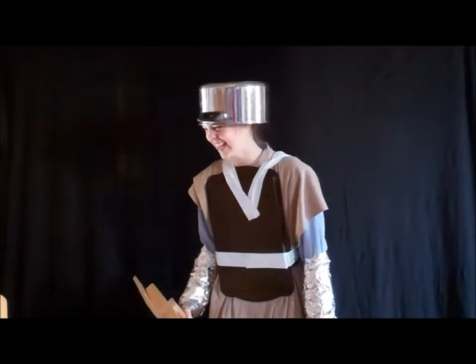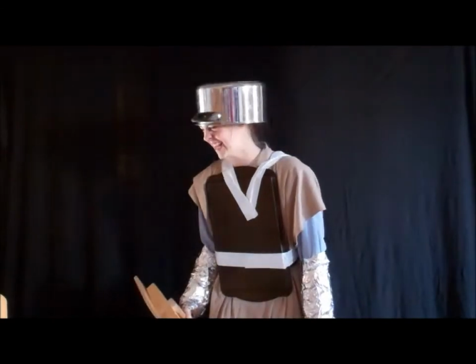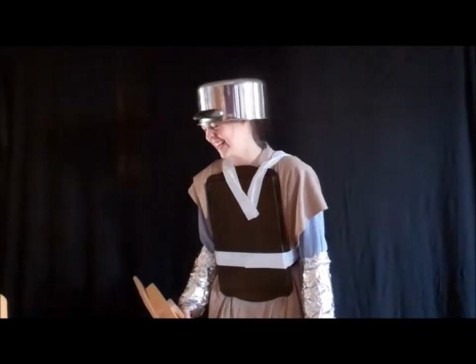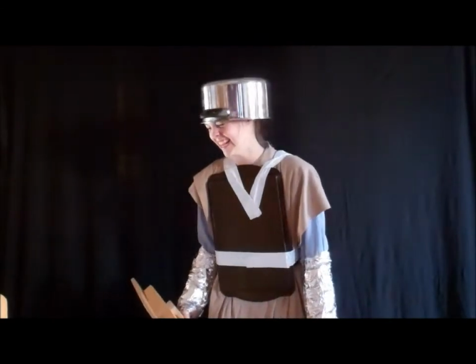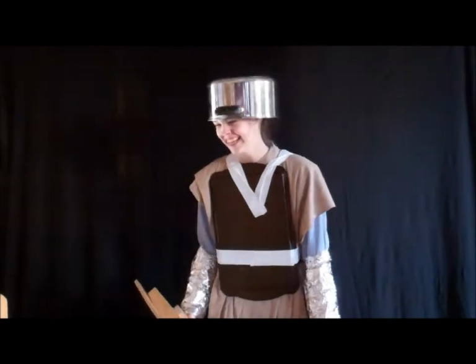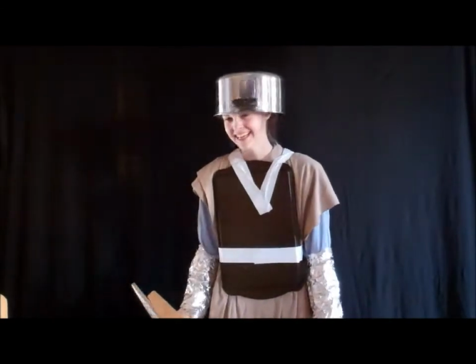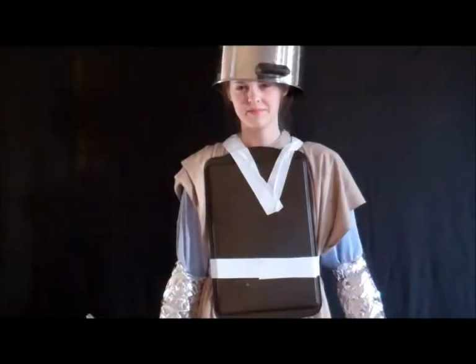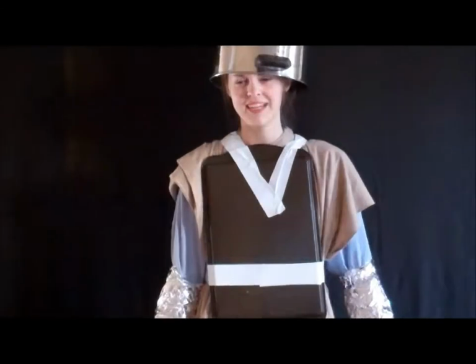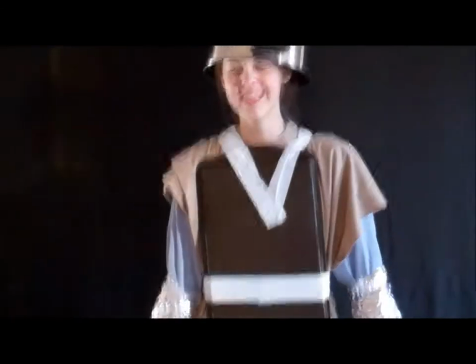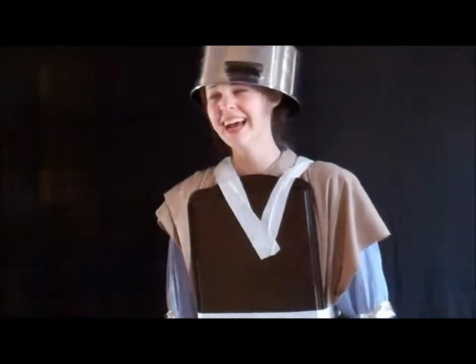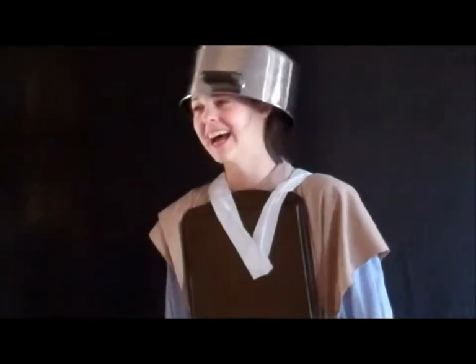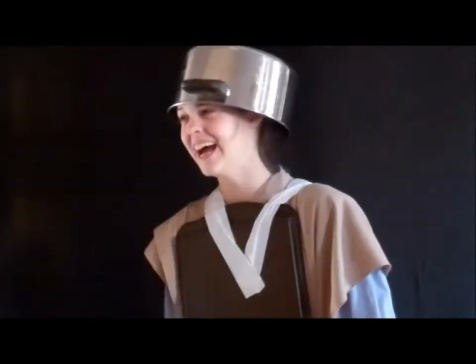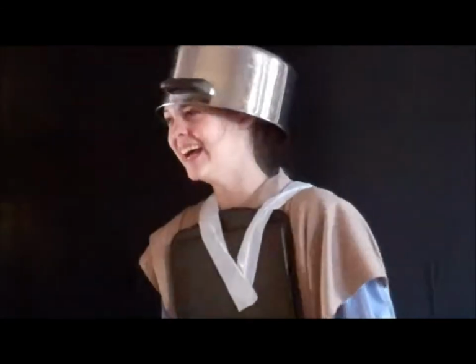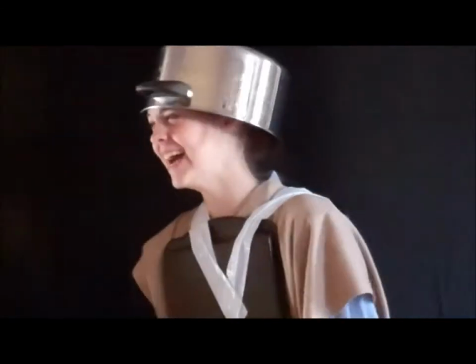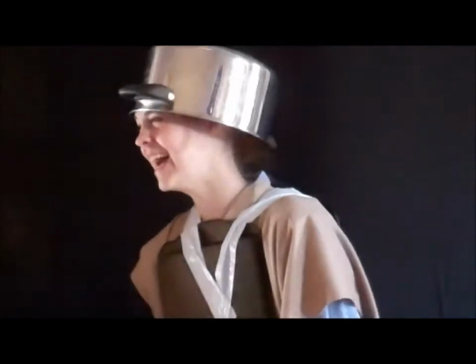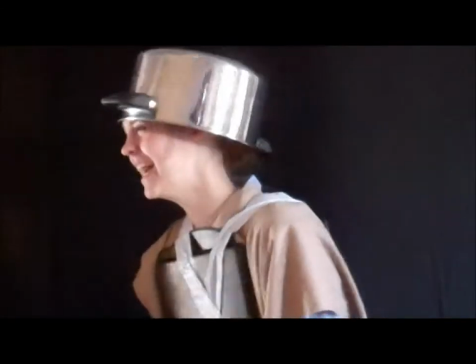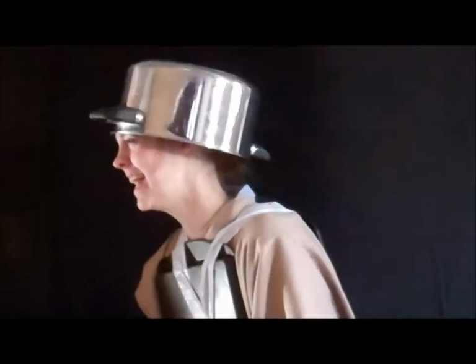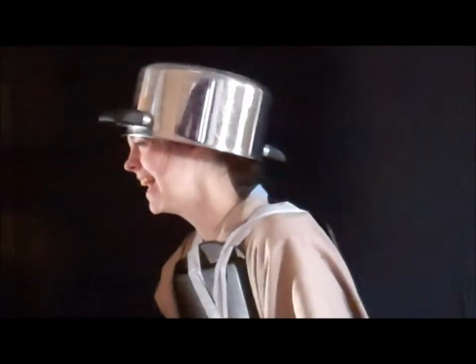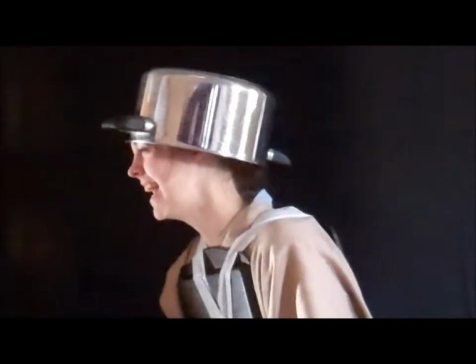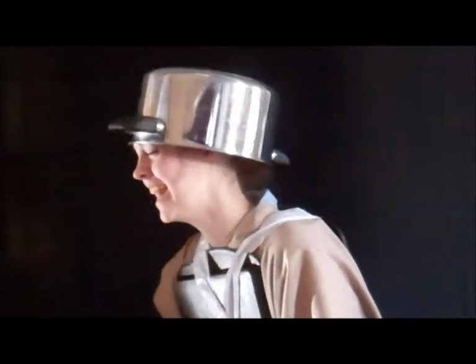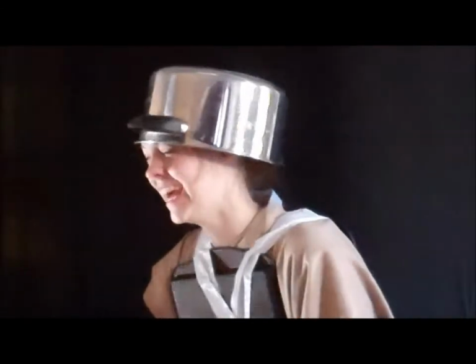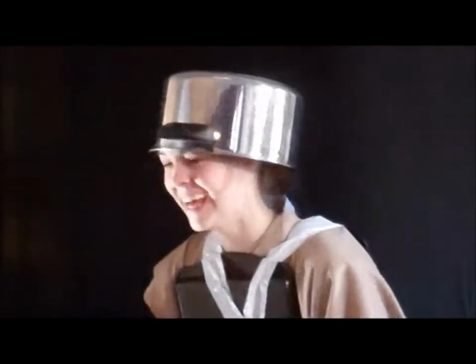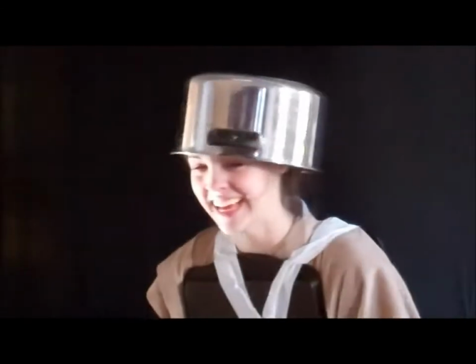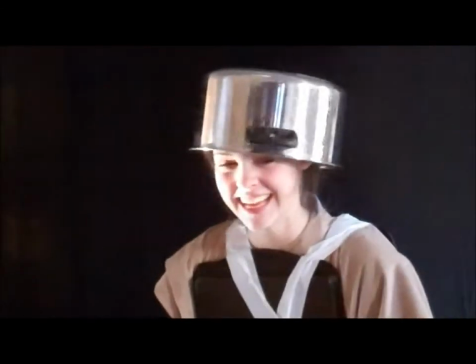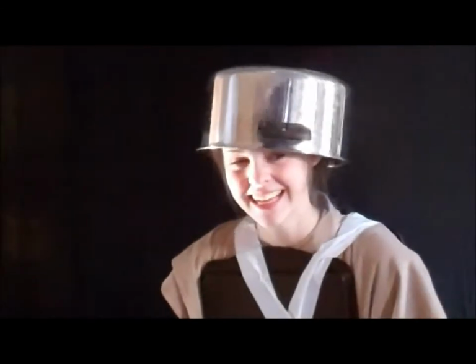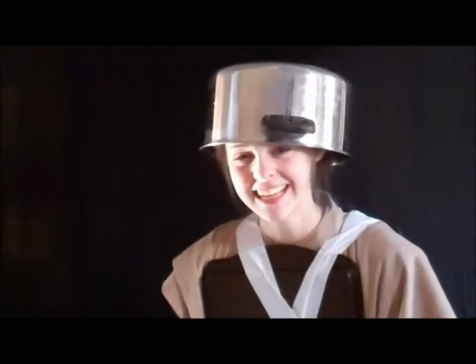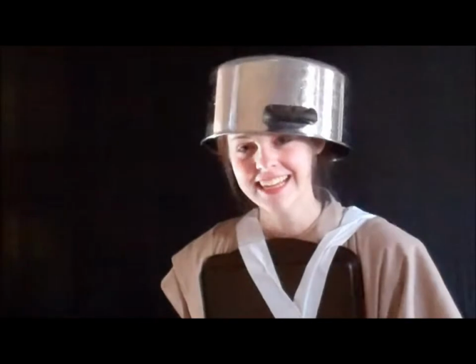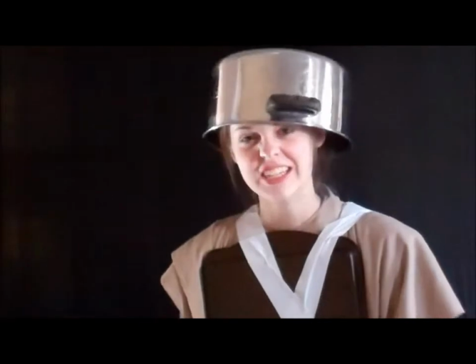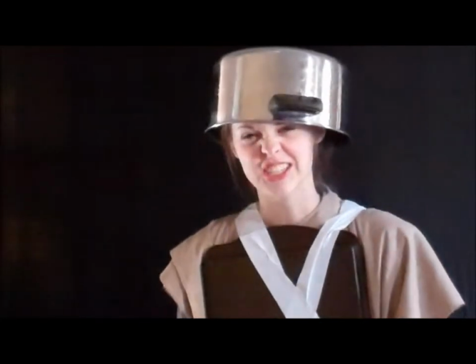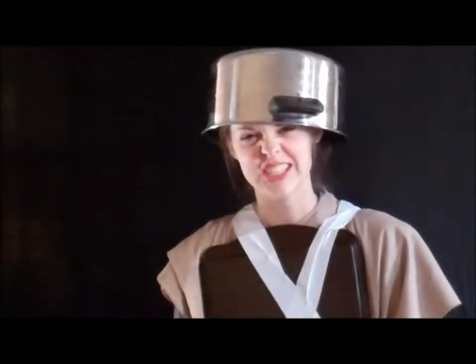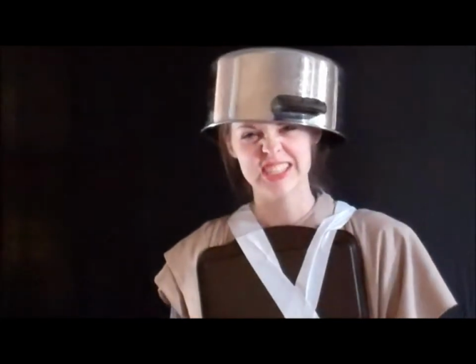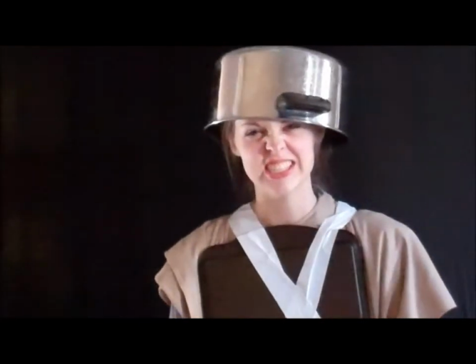Thank you for watching, and I hope you enjoyed learning about medieval armor as much as I did.